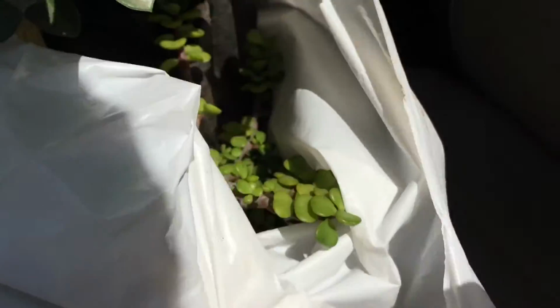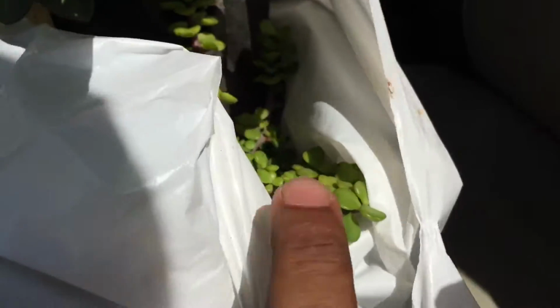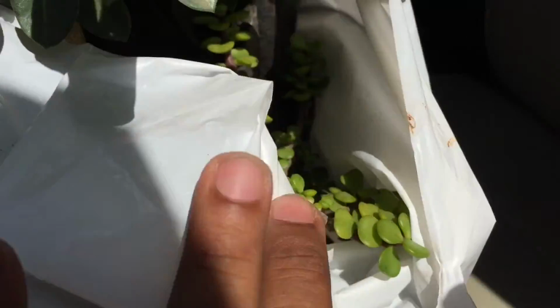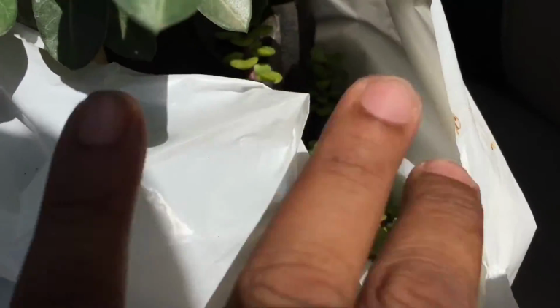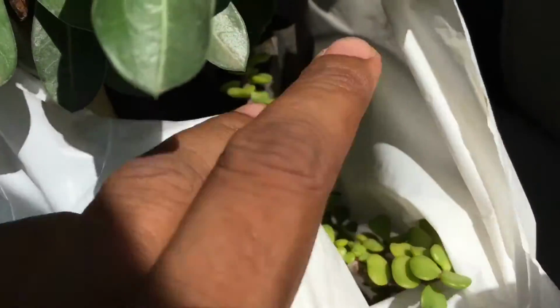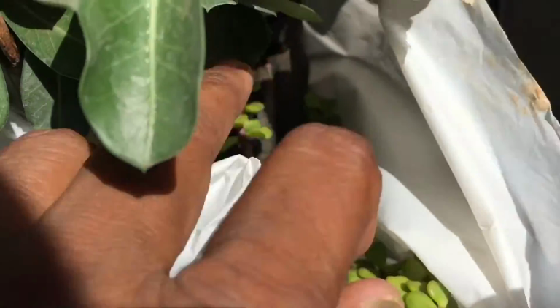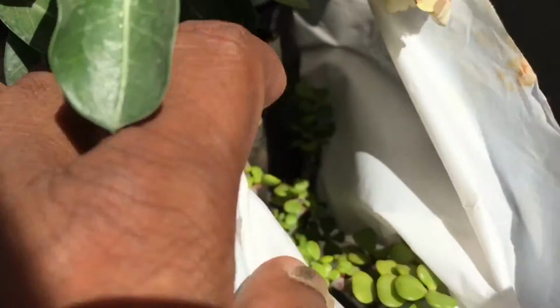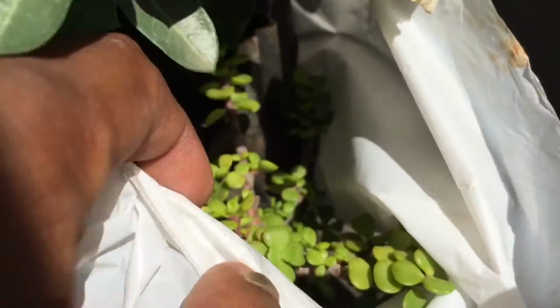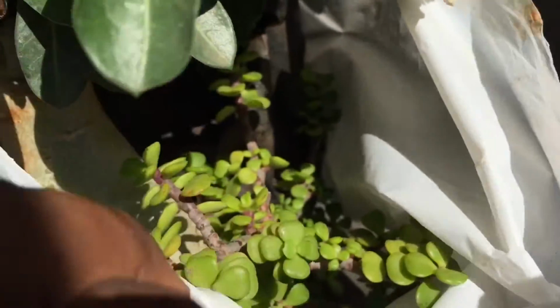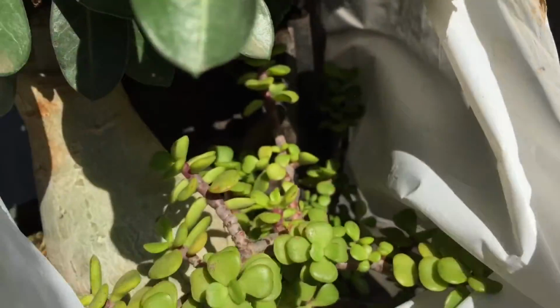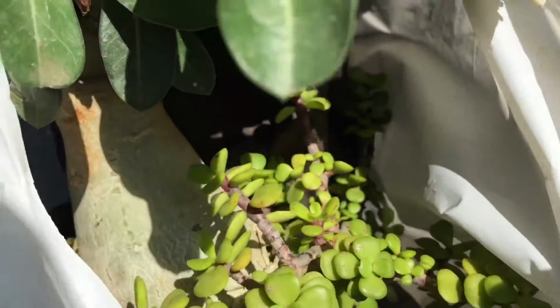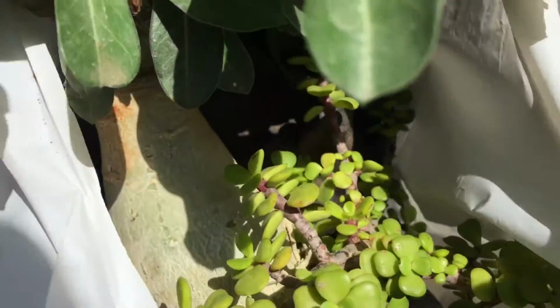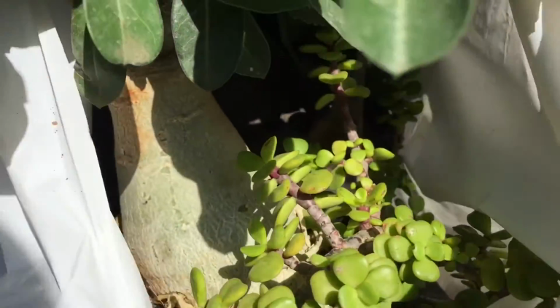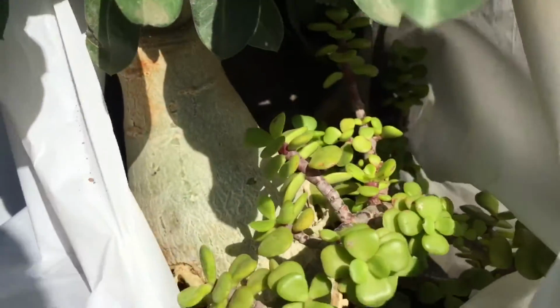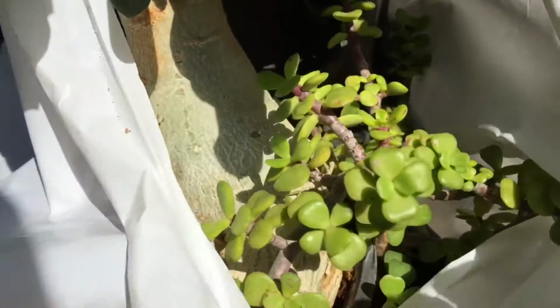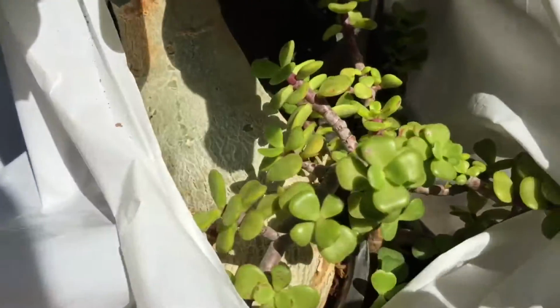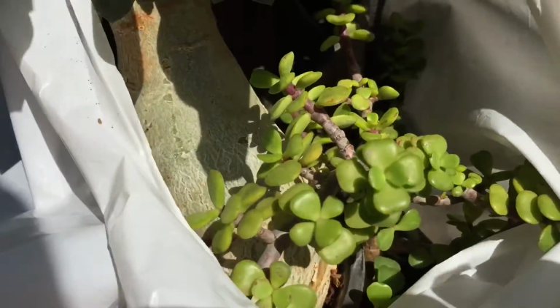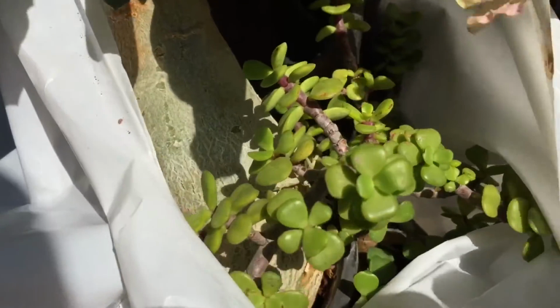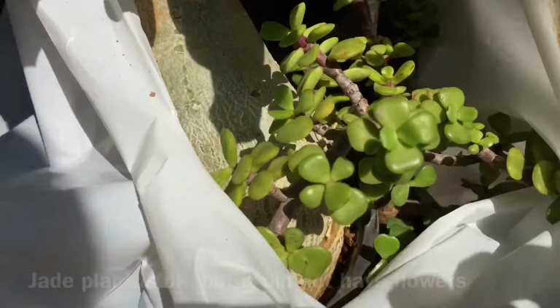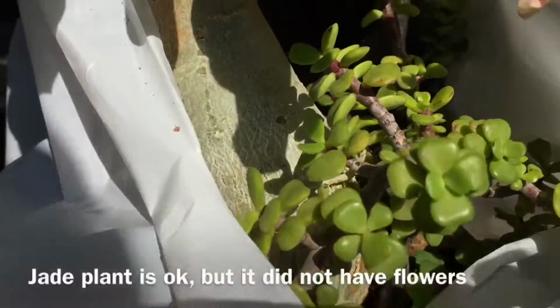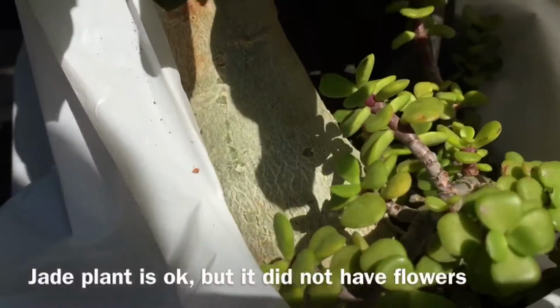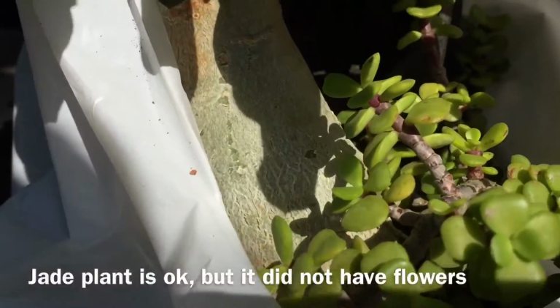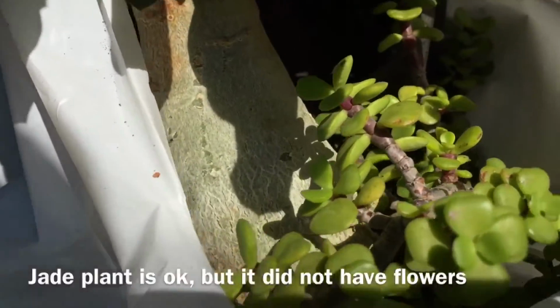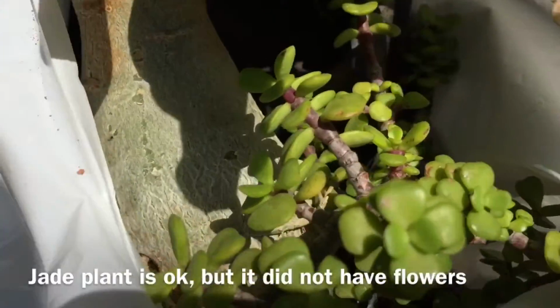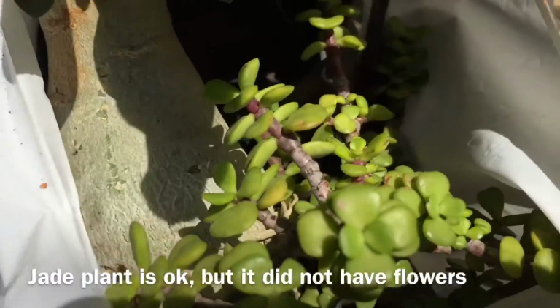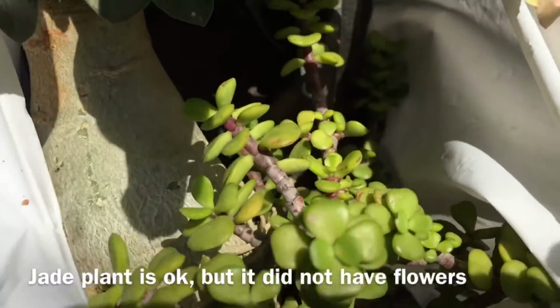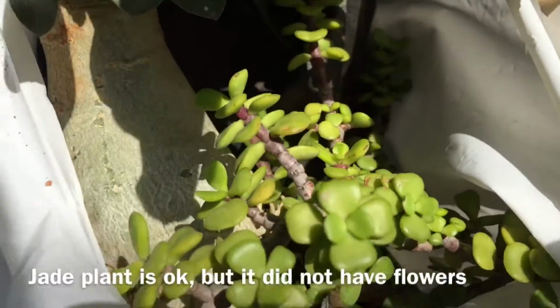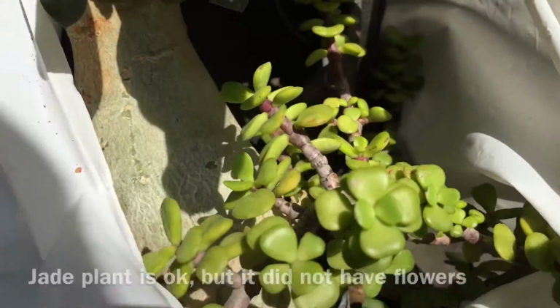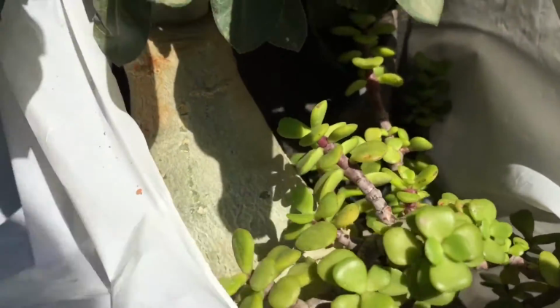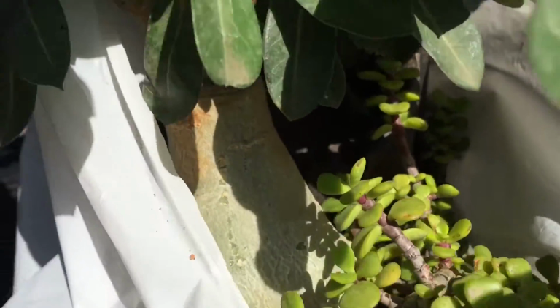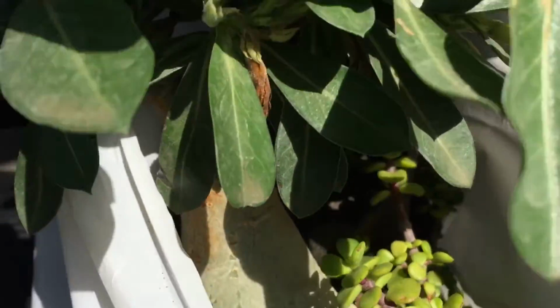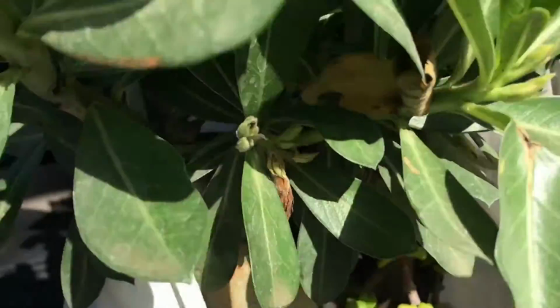Now let's look at the jade plant. The jade plant looks perfectly fine.